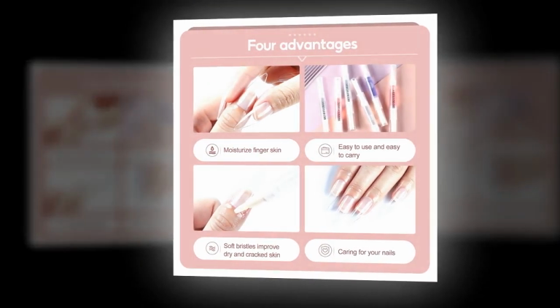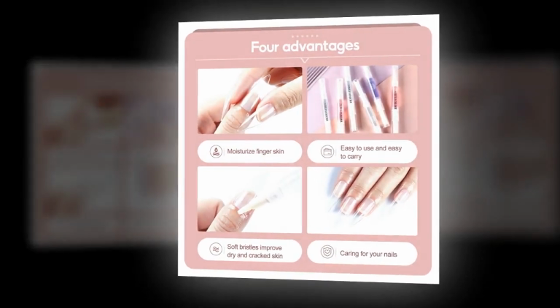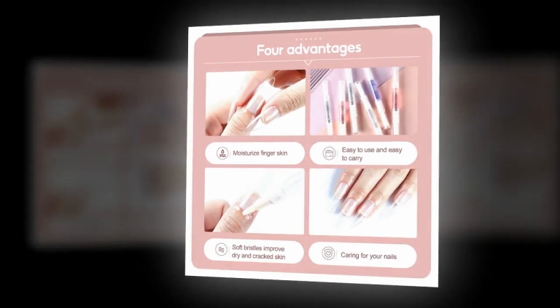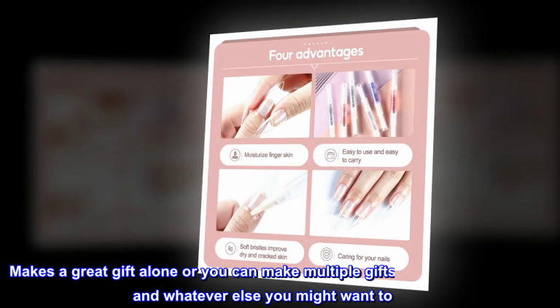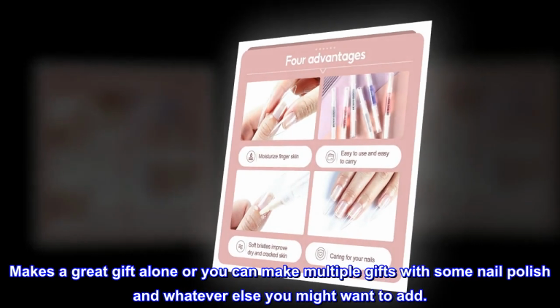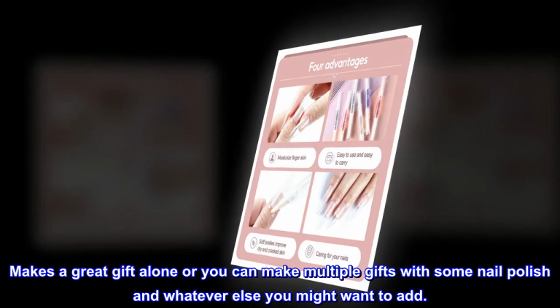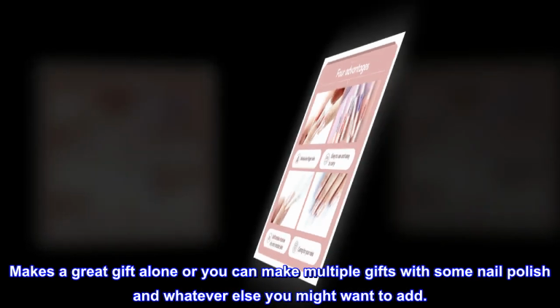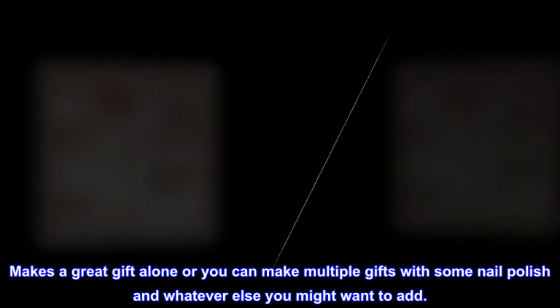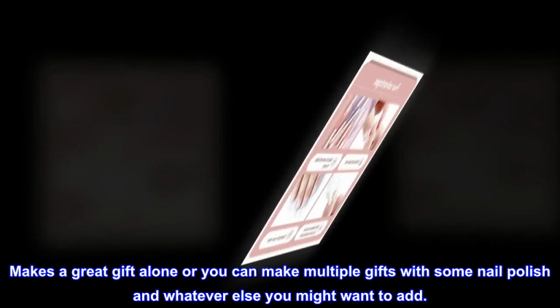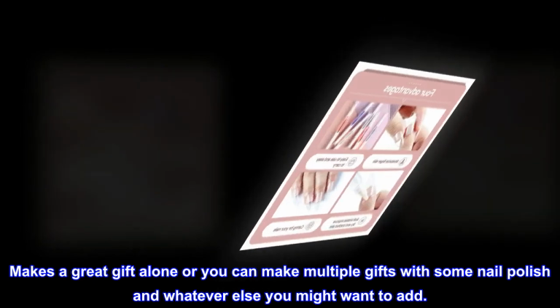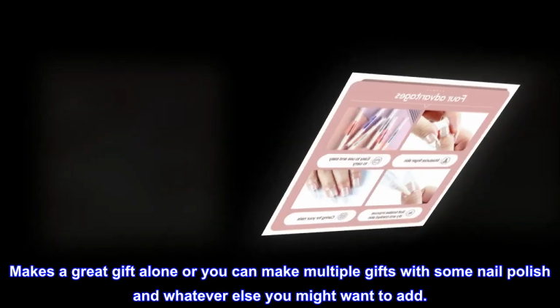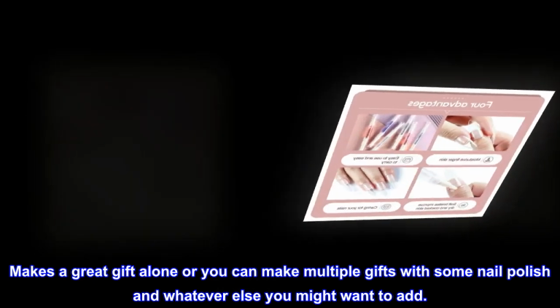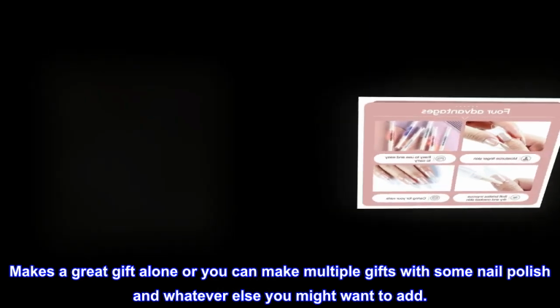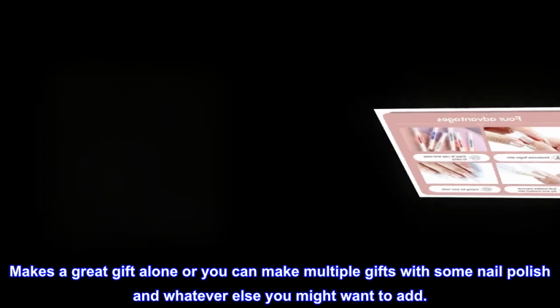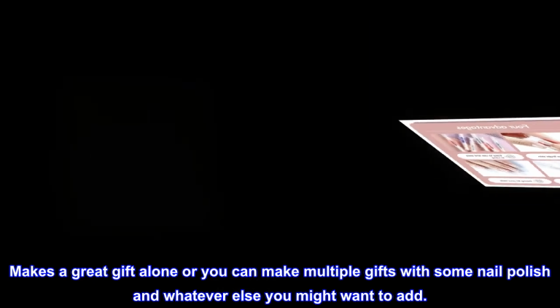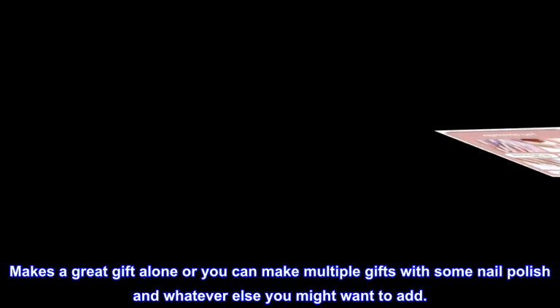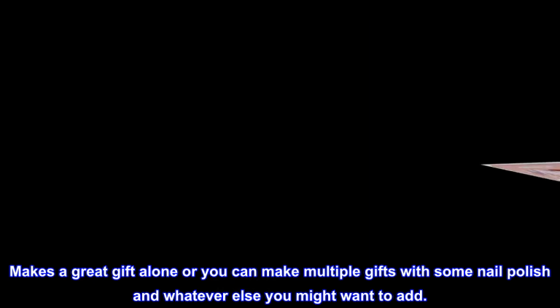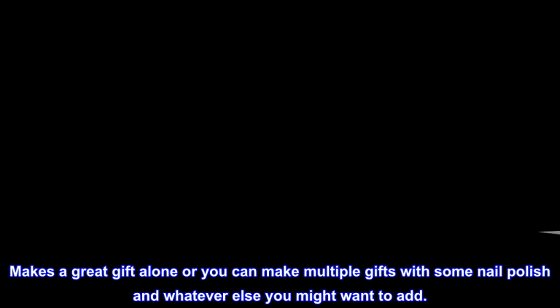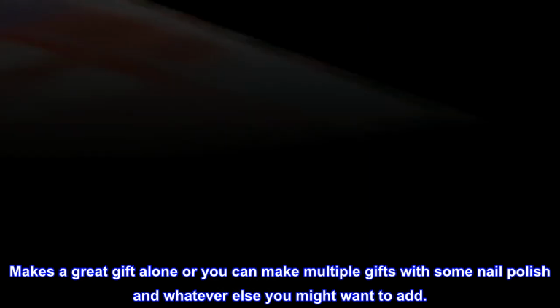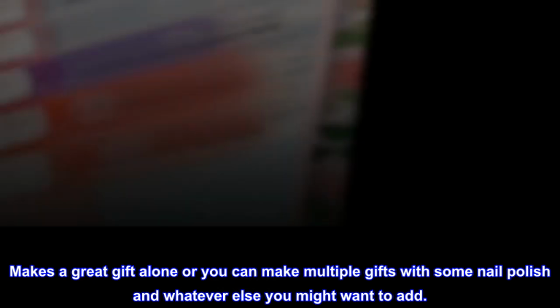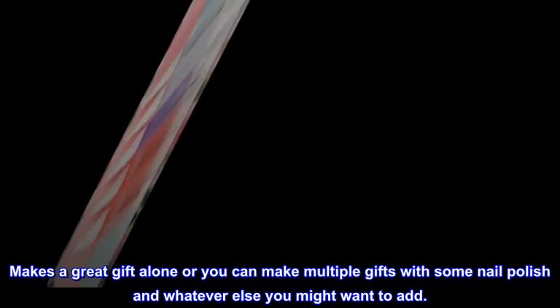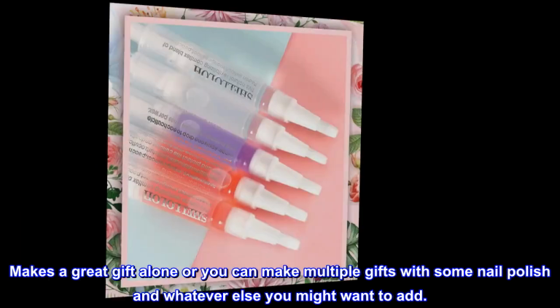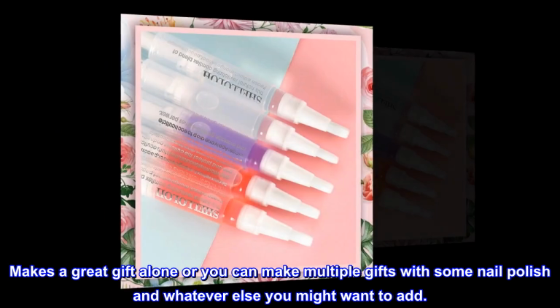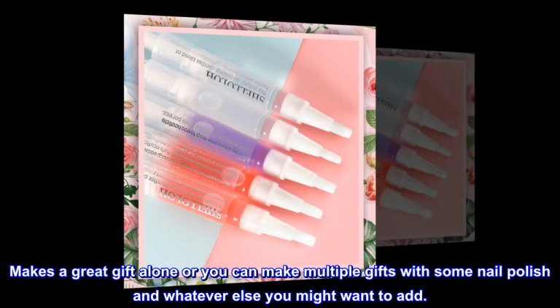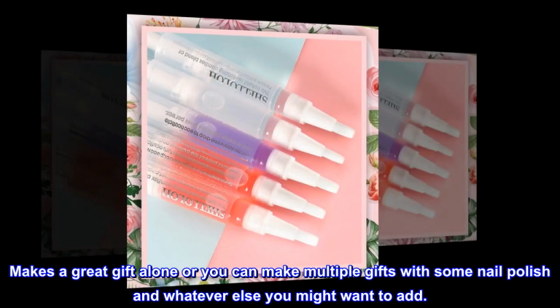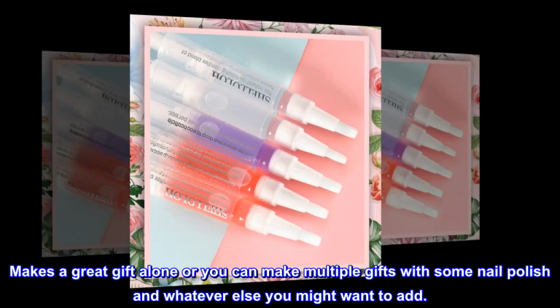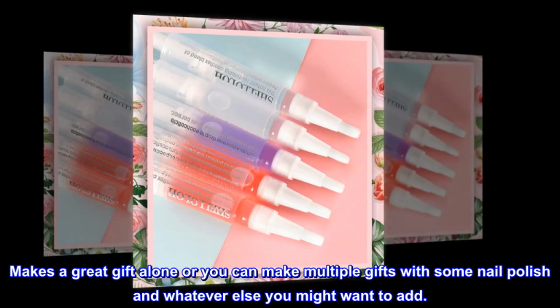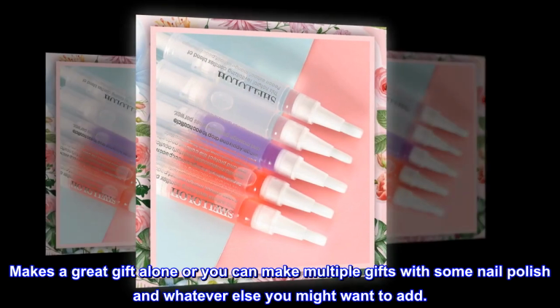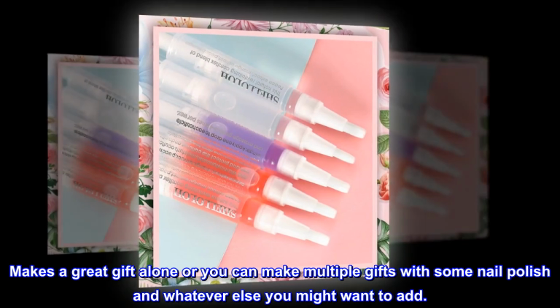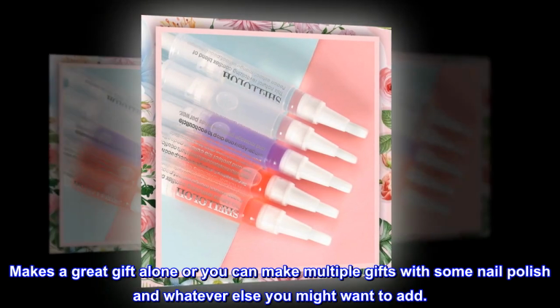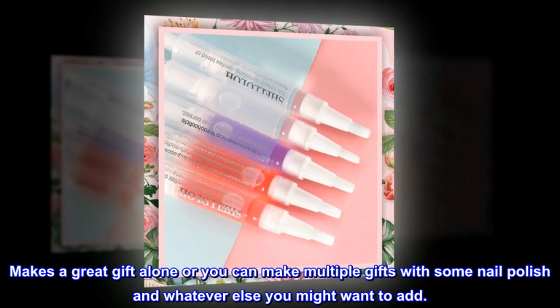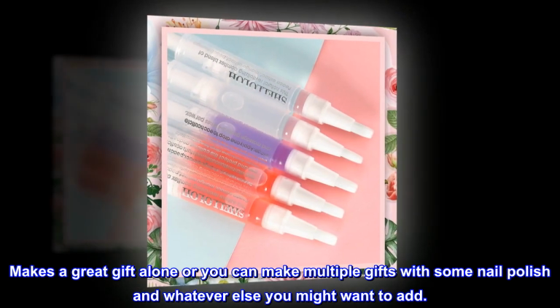Makes a great gift alone, or you can make multiple gifts by combining it with some nail polish and whatever else you might want to add.